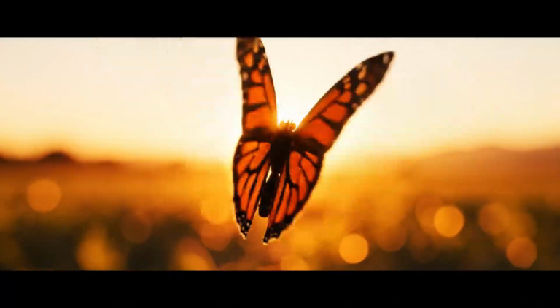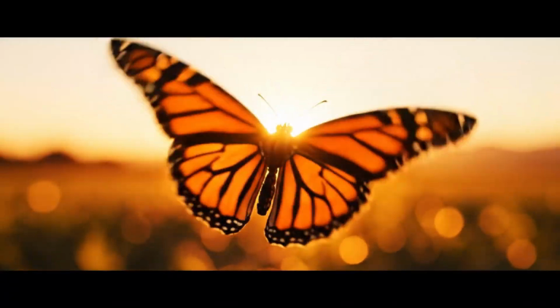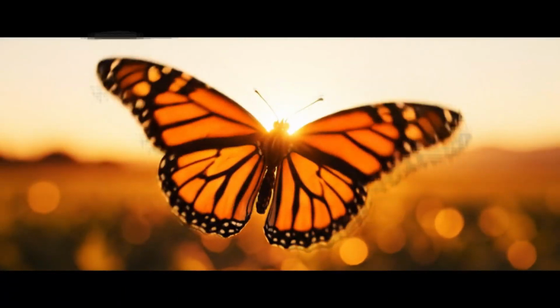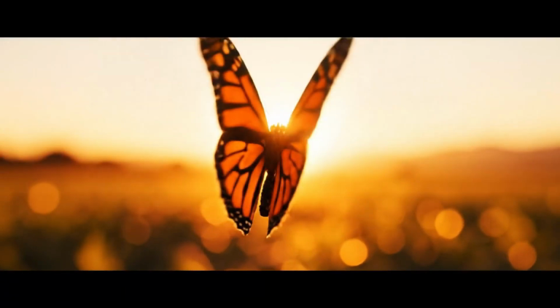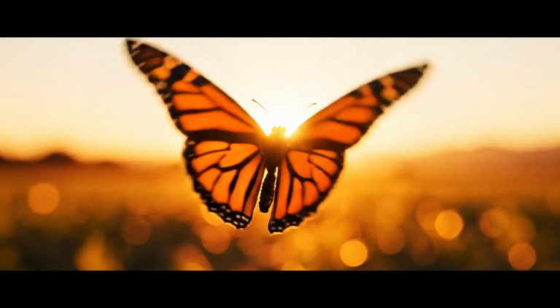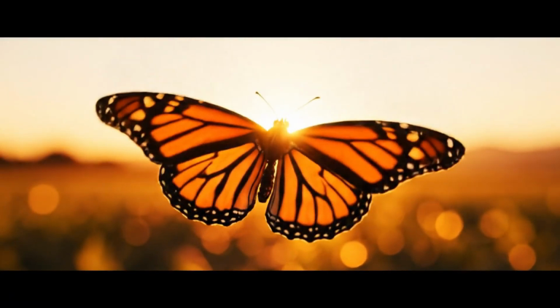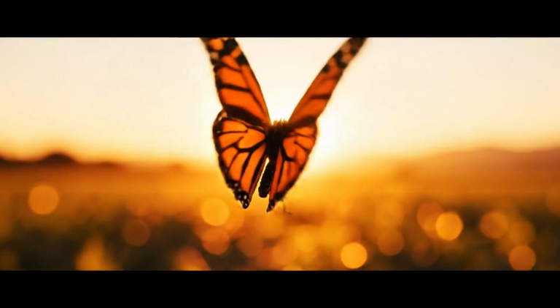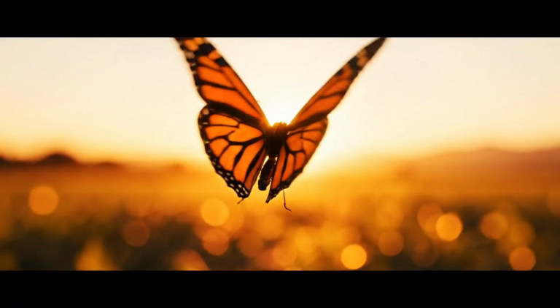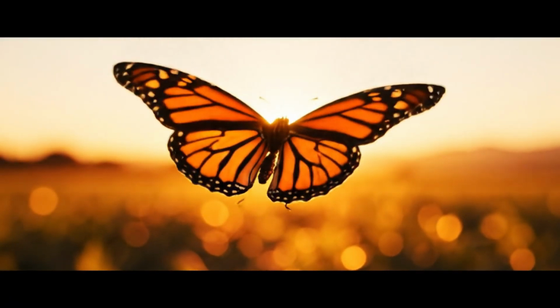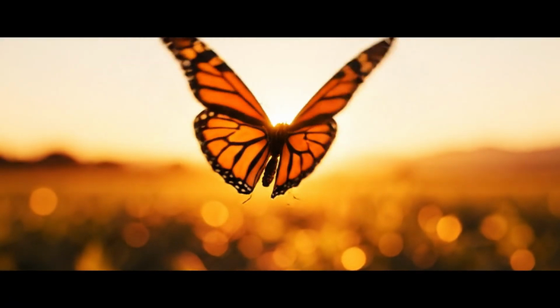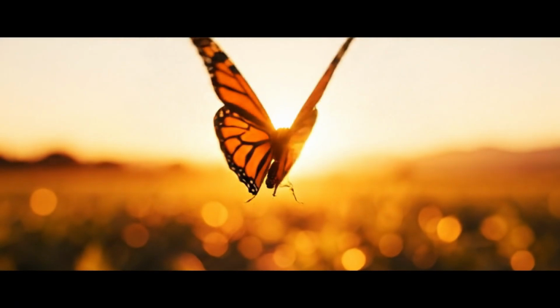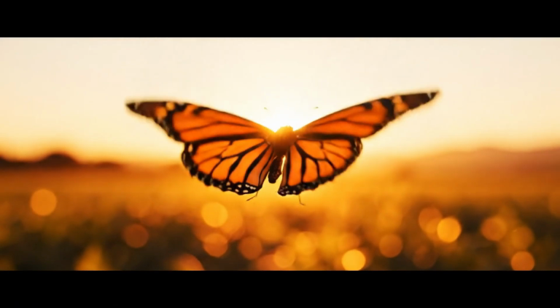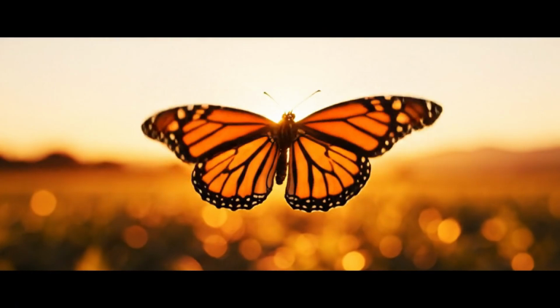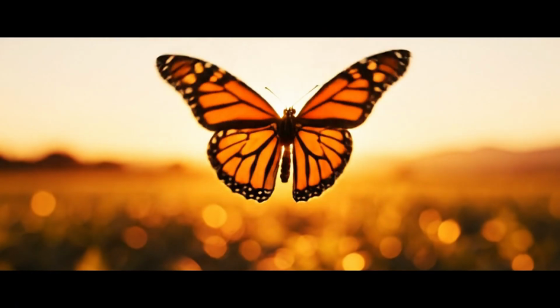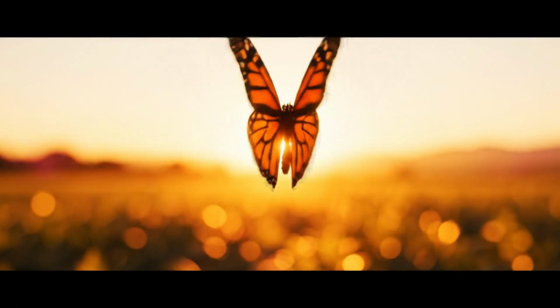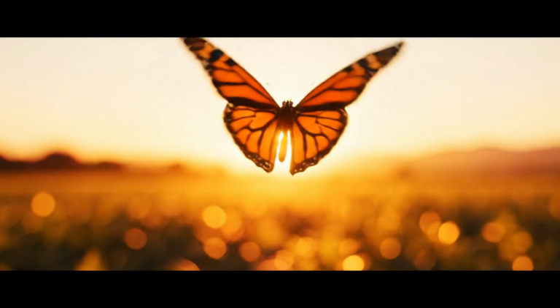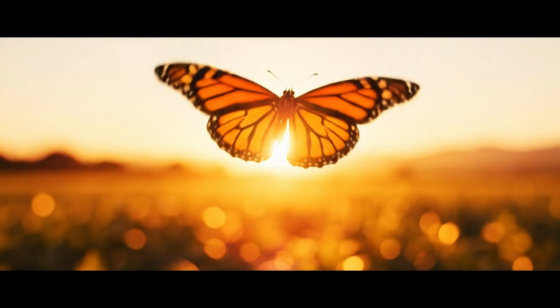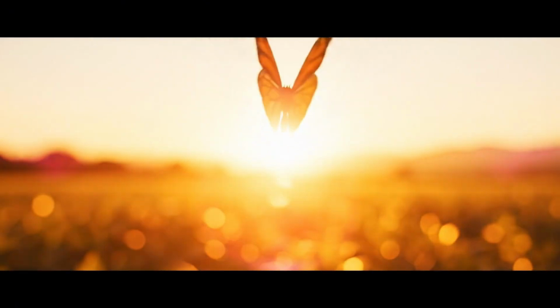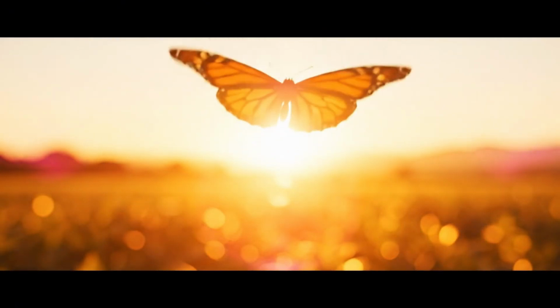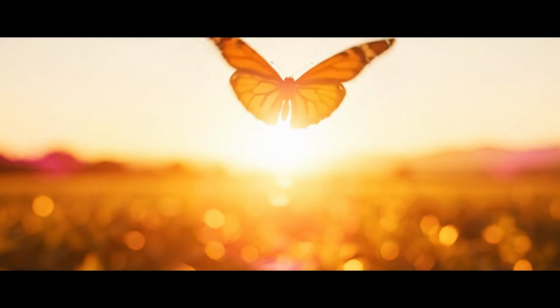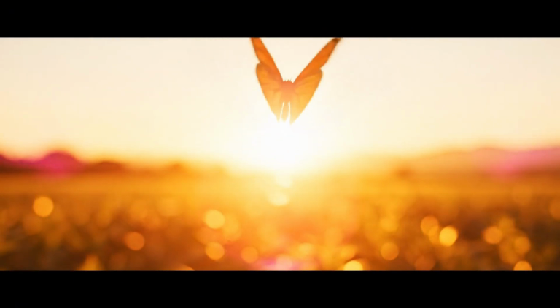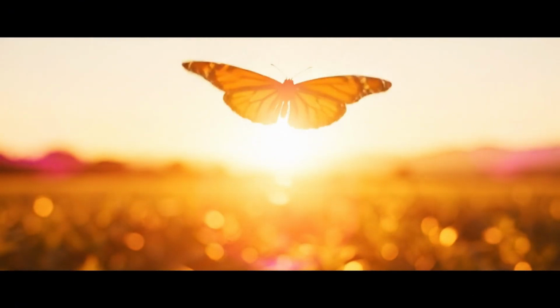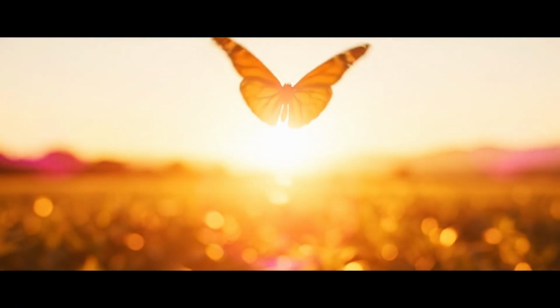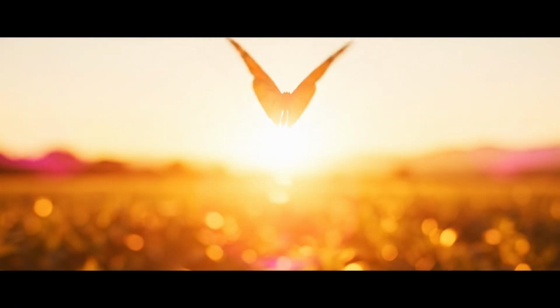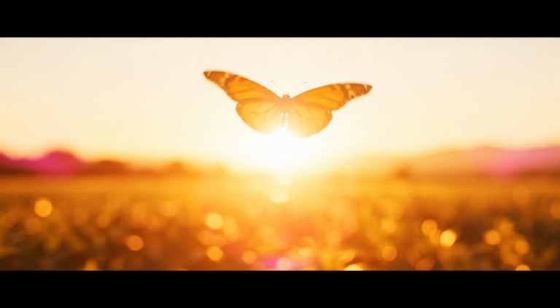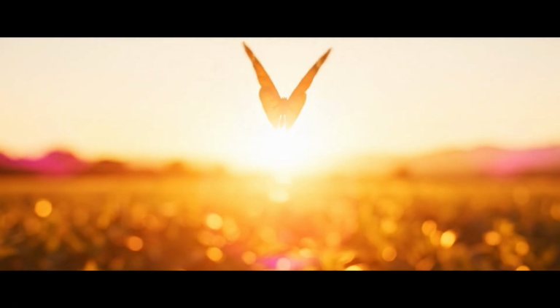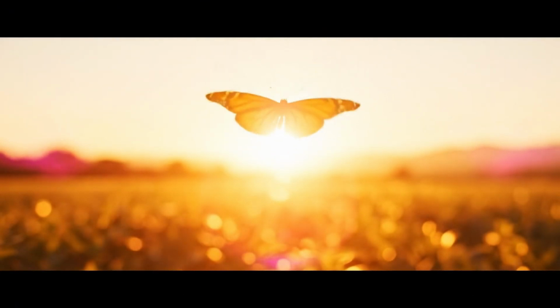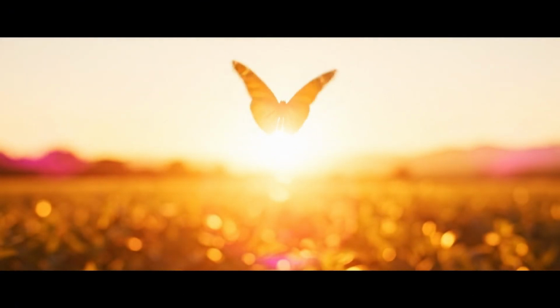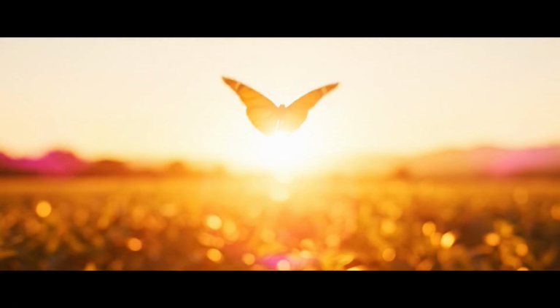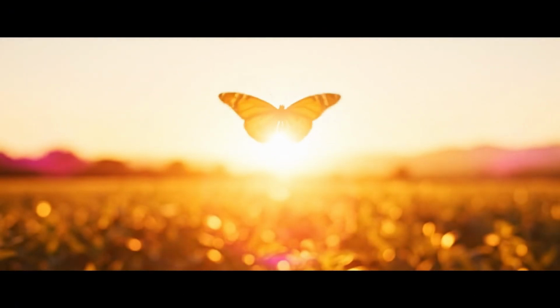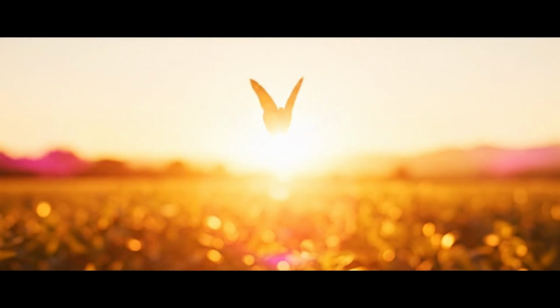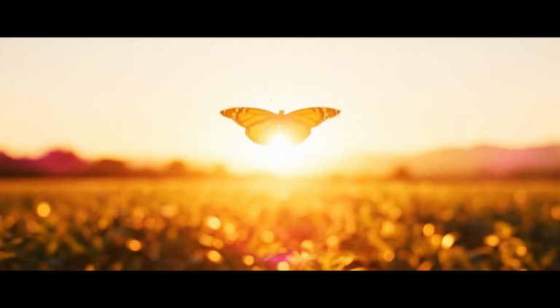One life ends where another begins — the eternal cycle of flight continues.